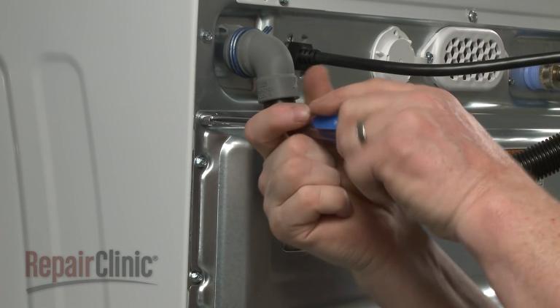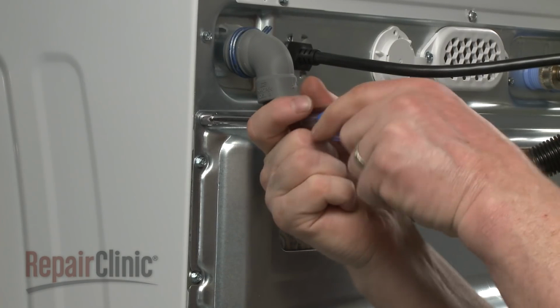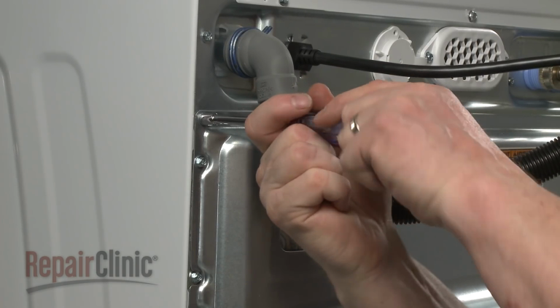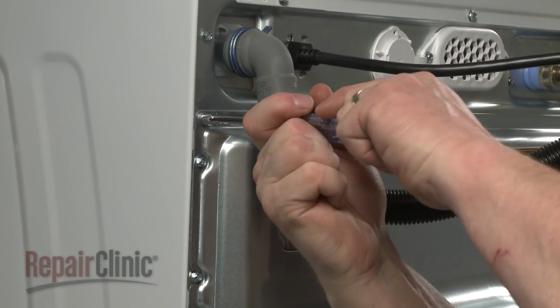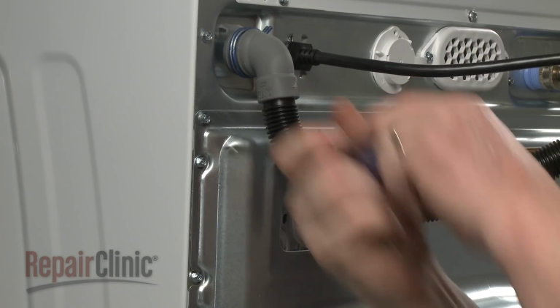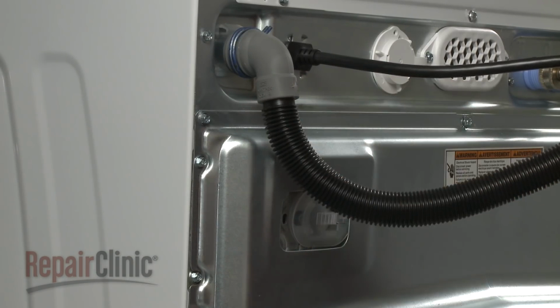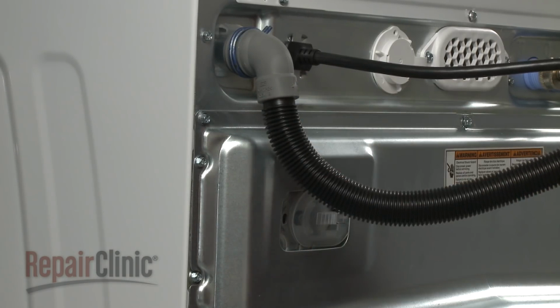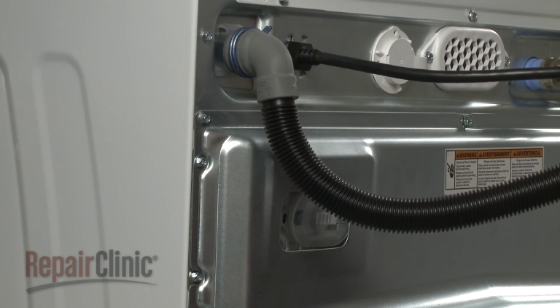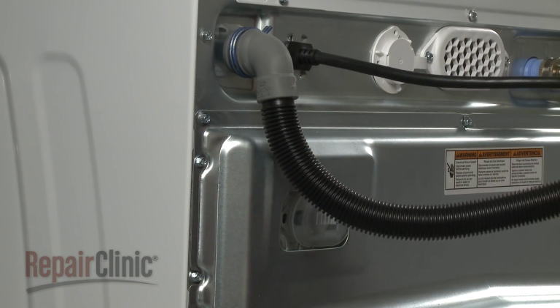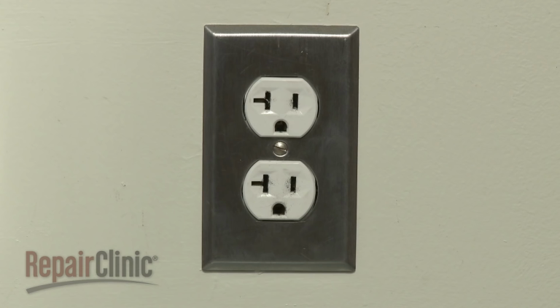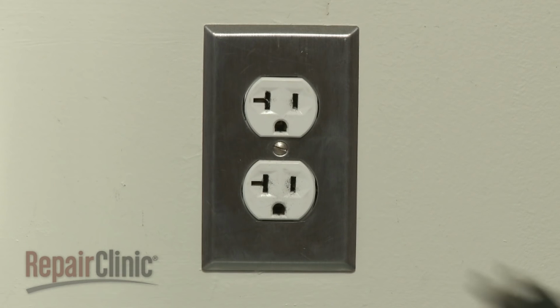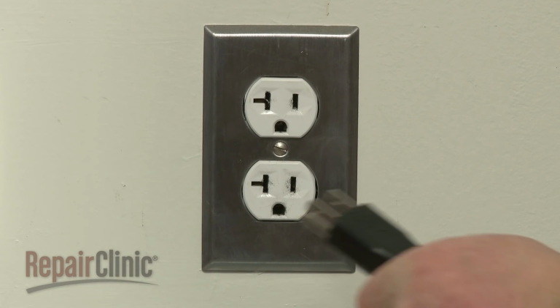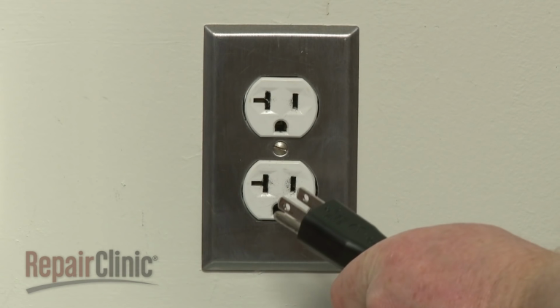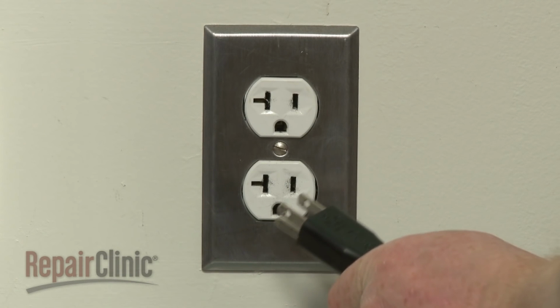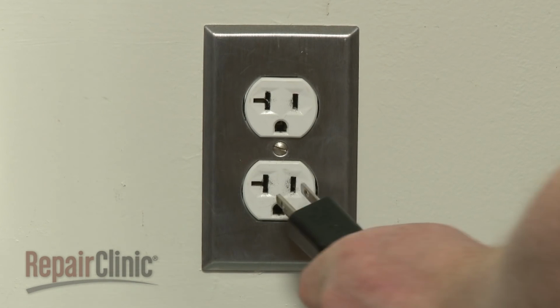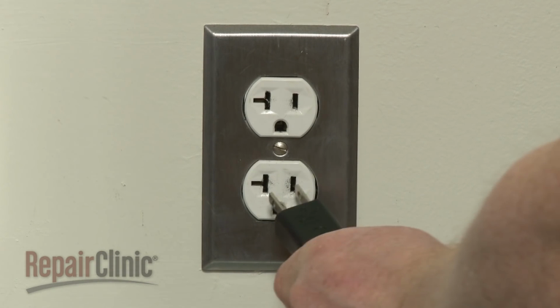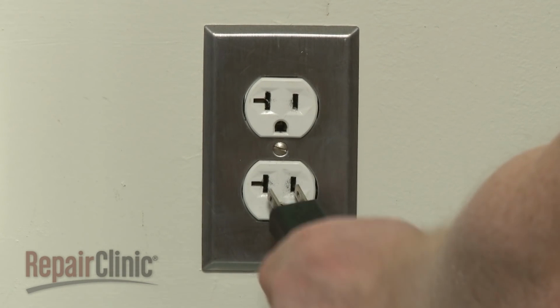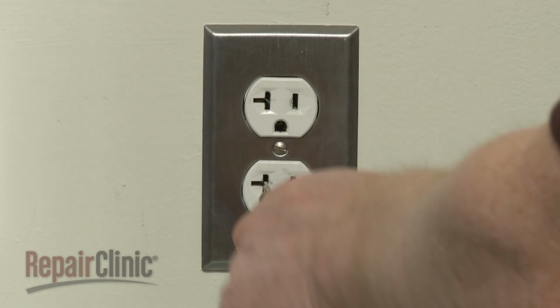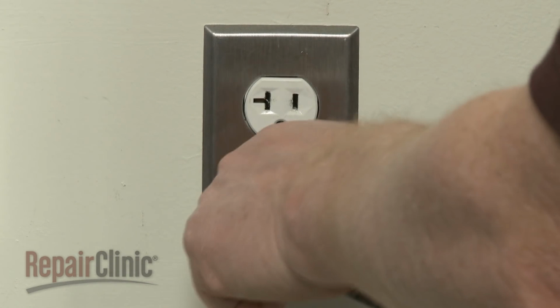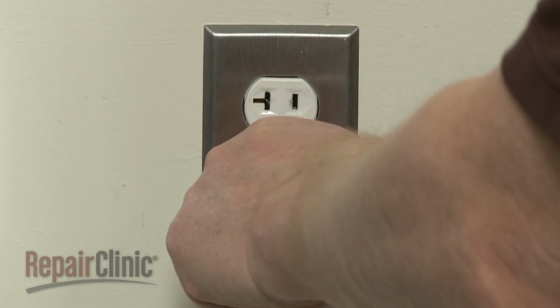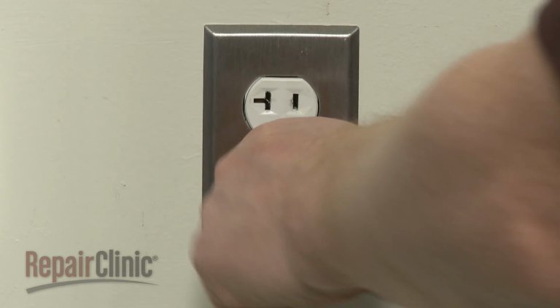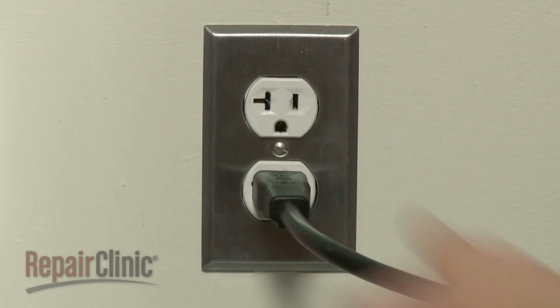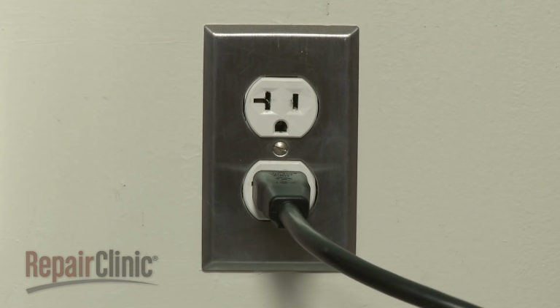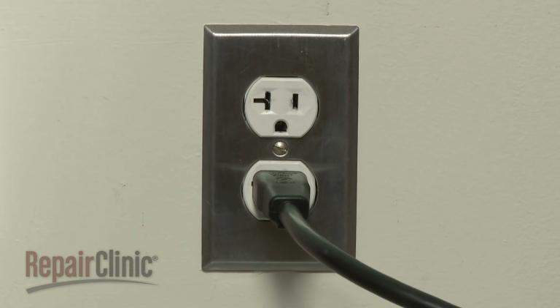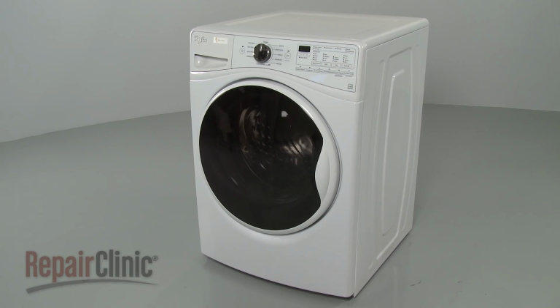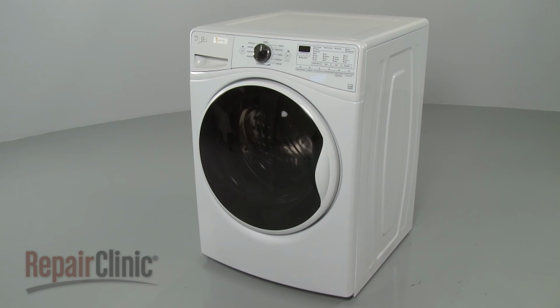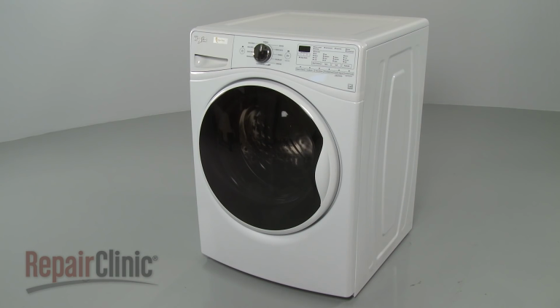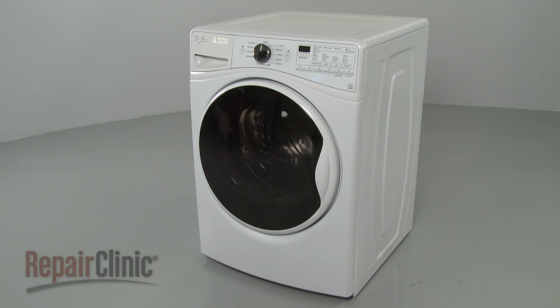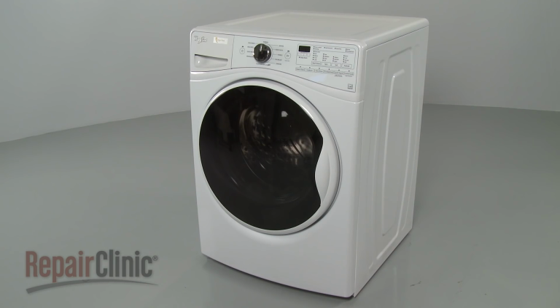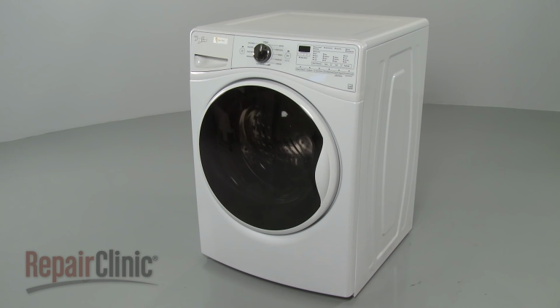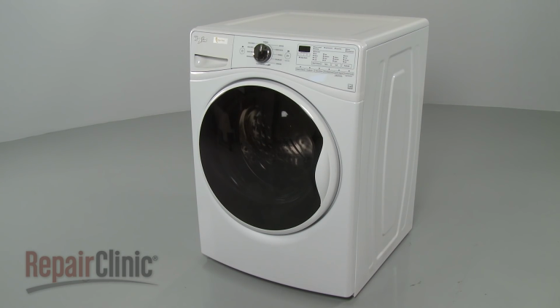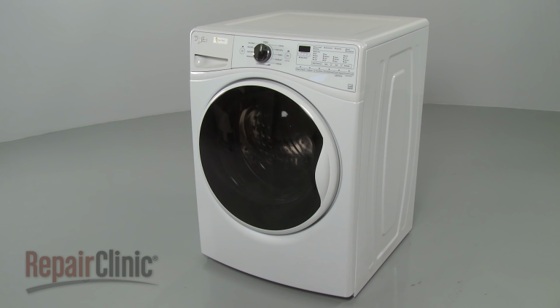With the repair completed, plug the power cord back in, and your washer should be ready for use.